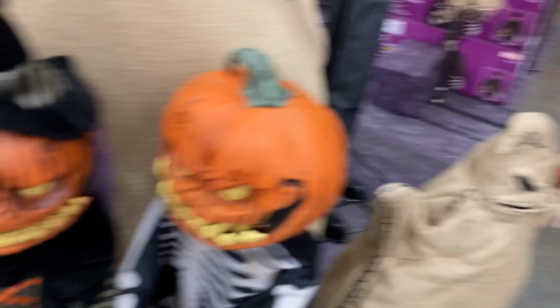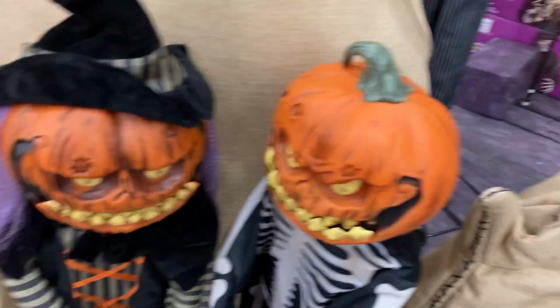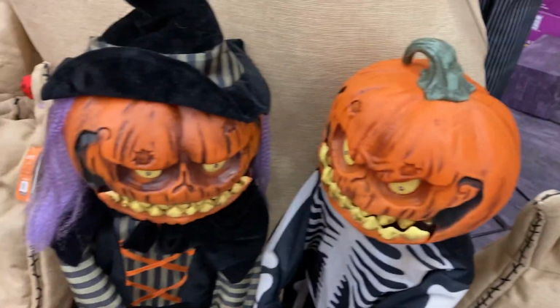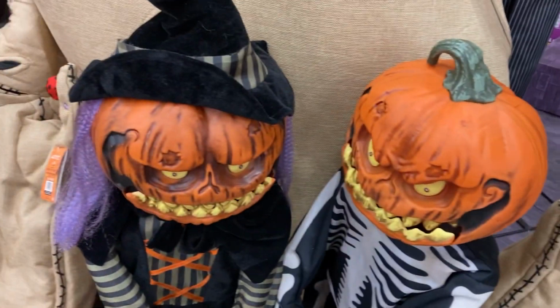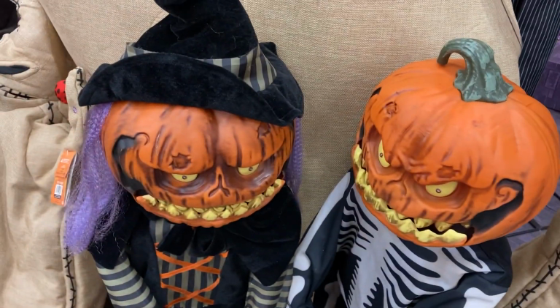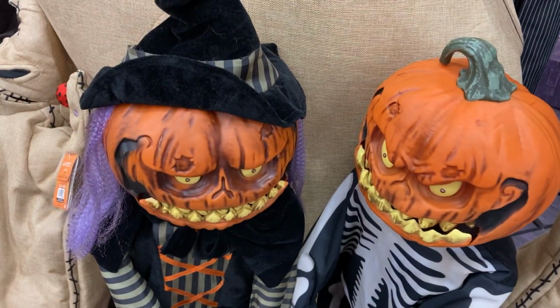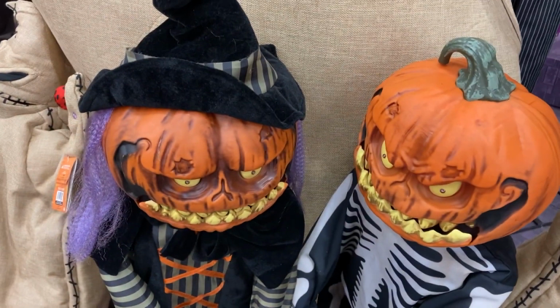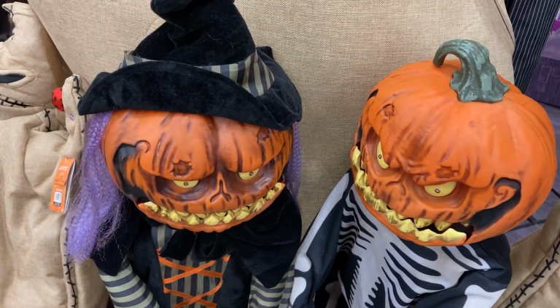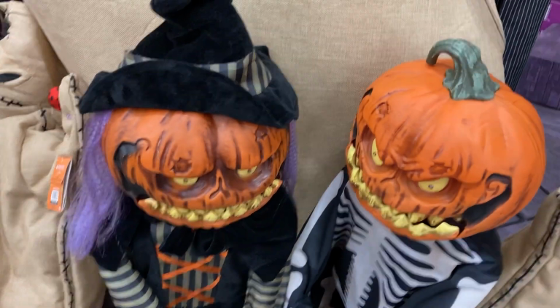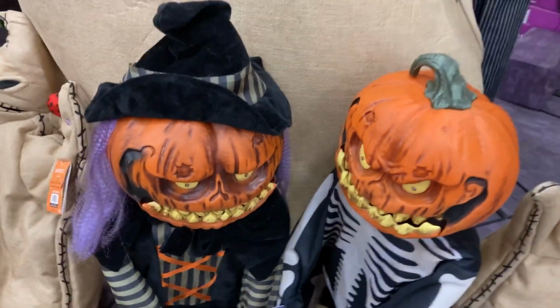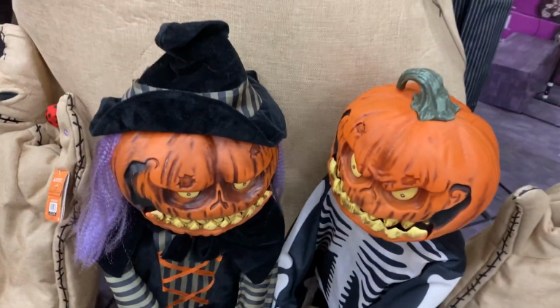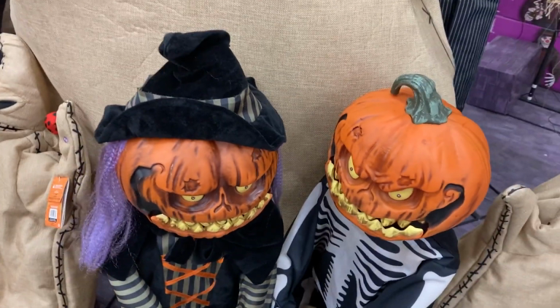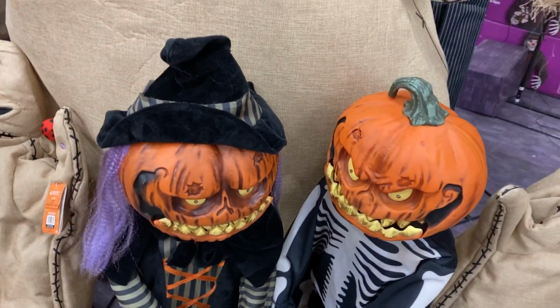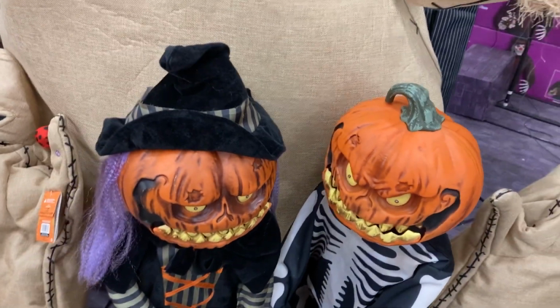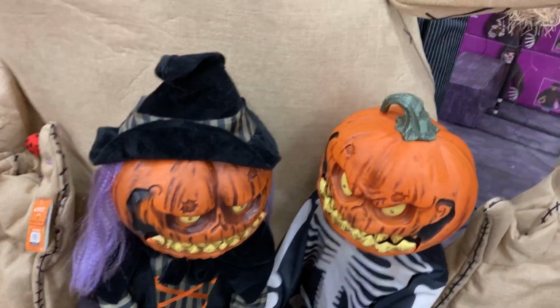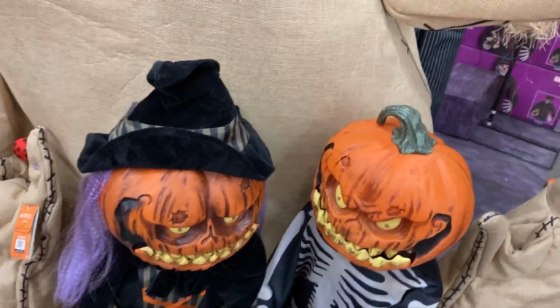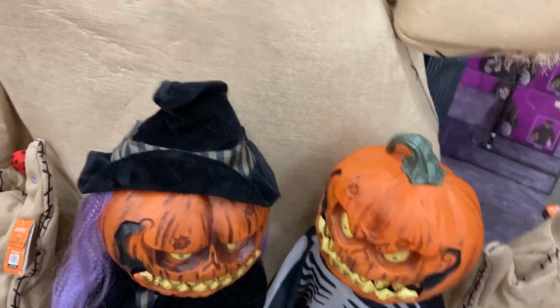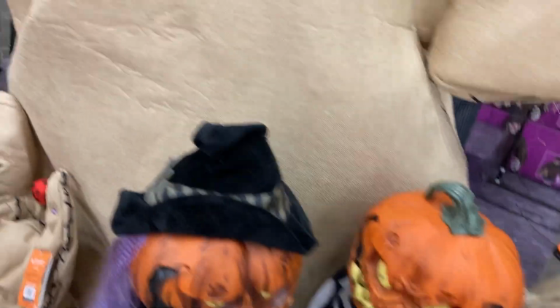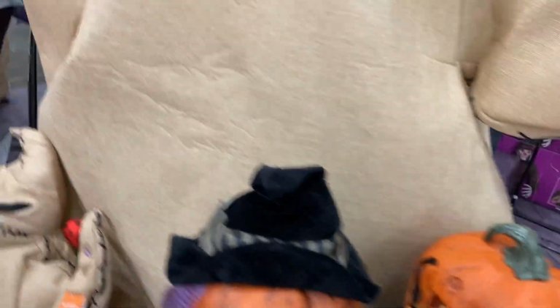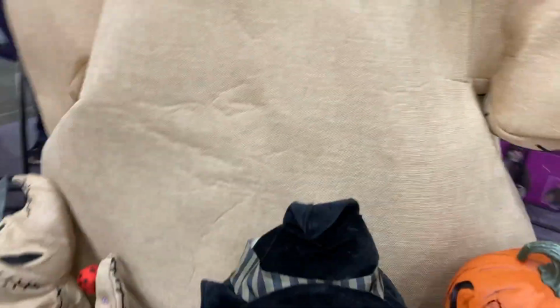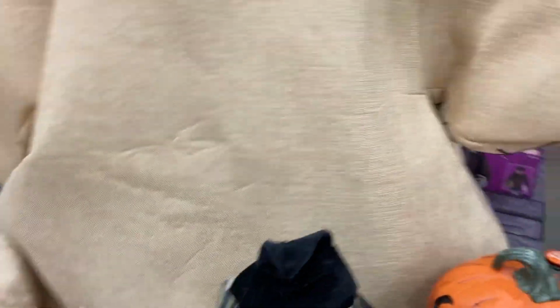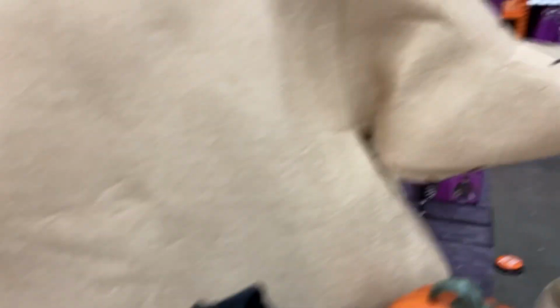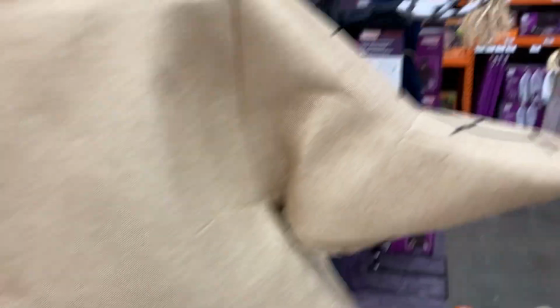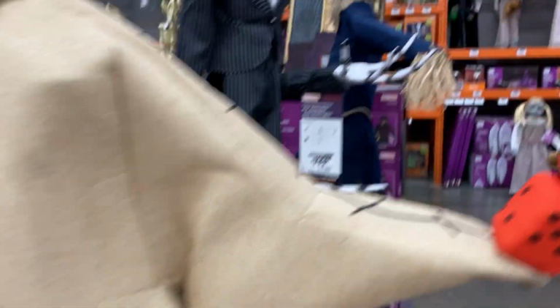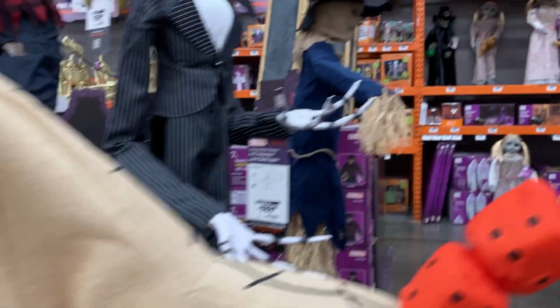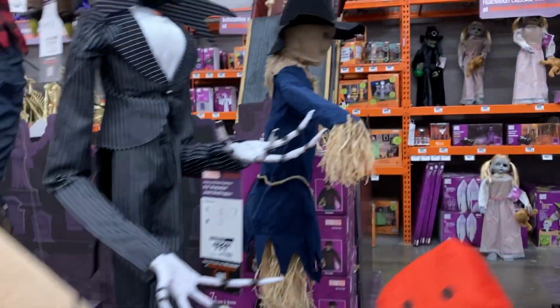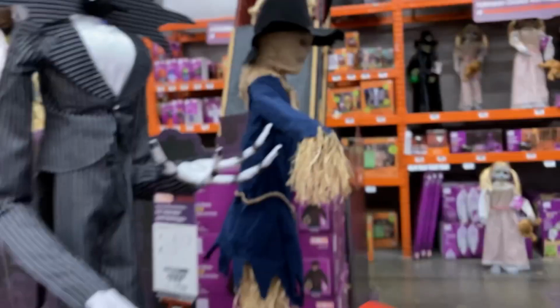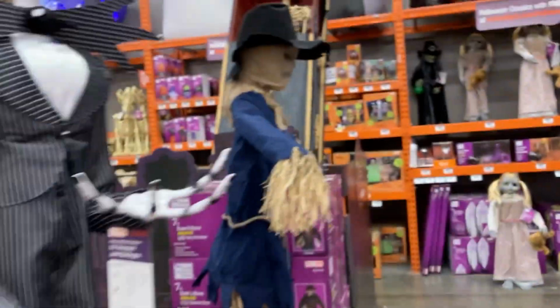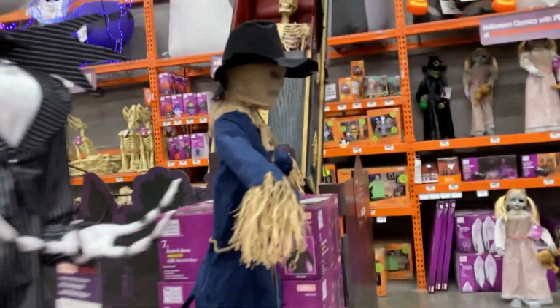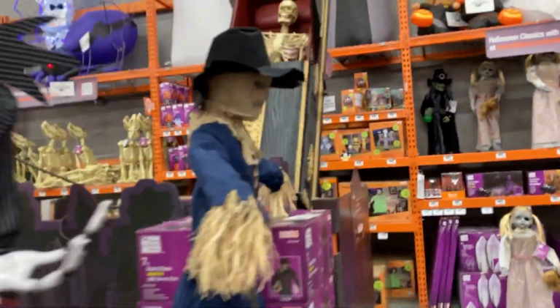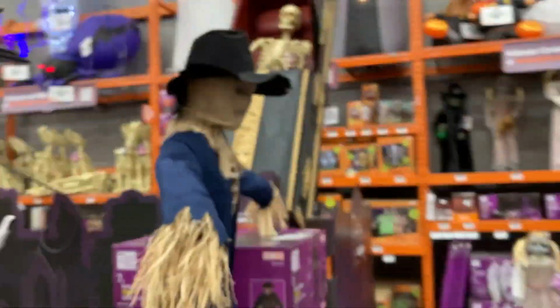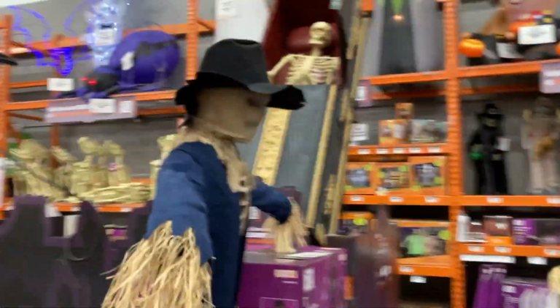Here is Jack Skellington, Oogie Boogie, and the mini room. These pumpkin twins don't work fully.